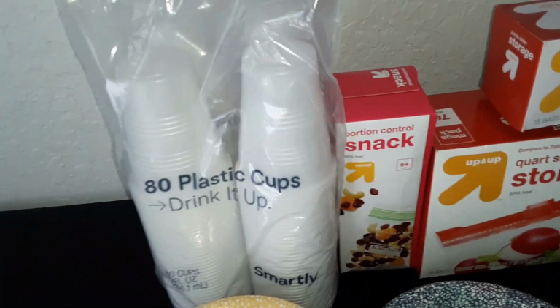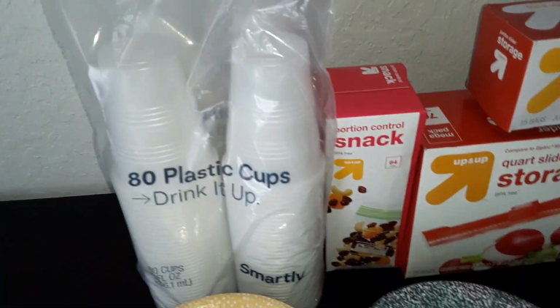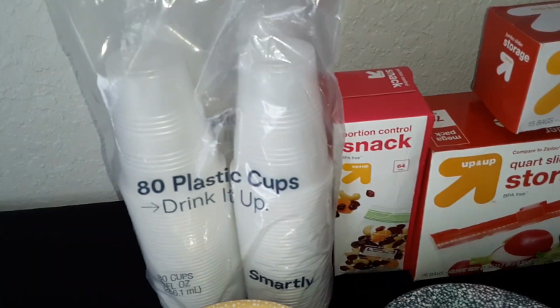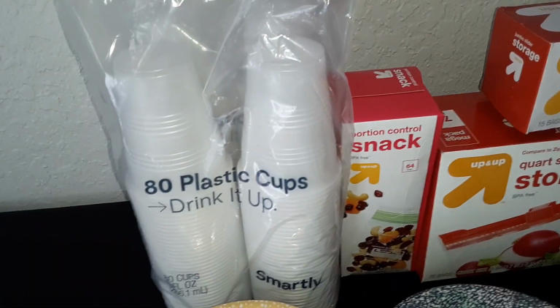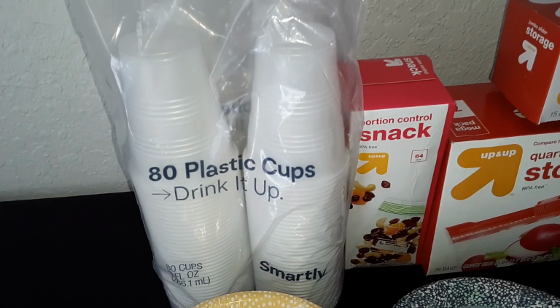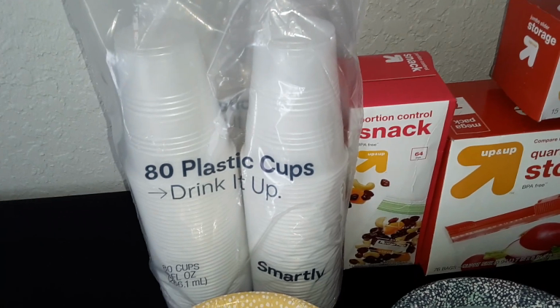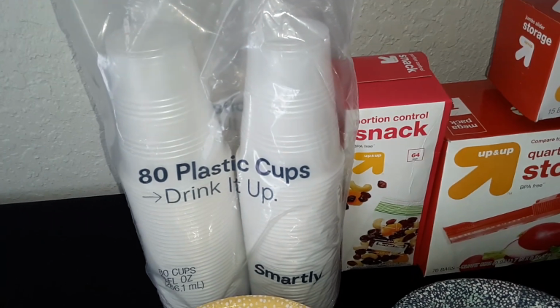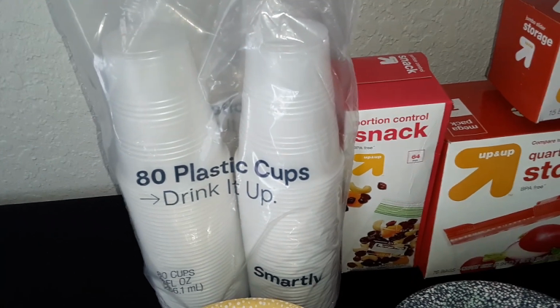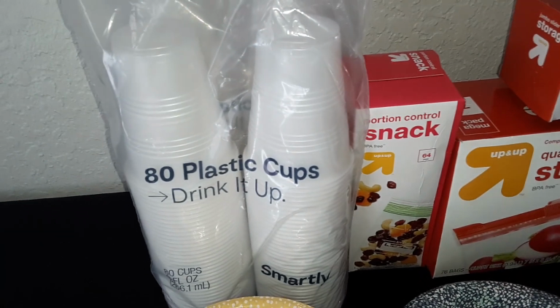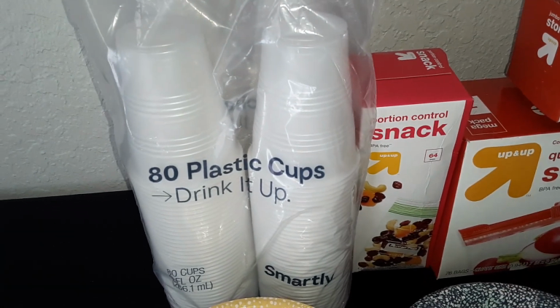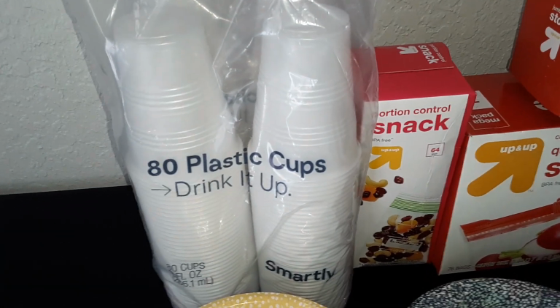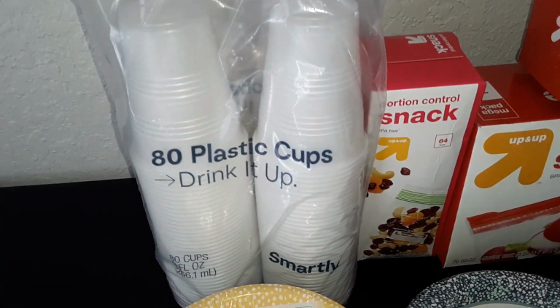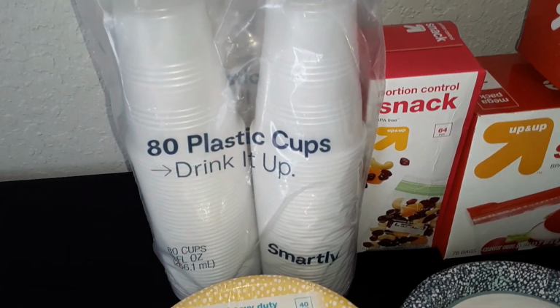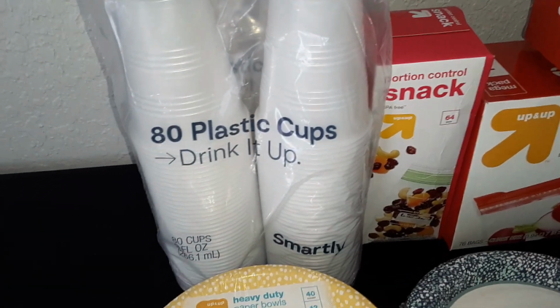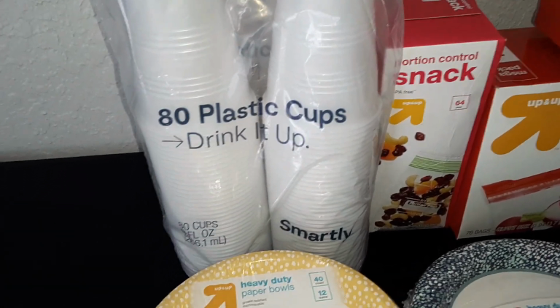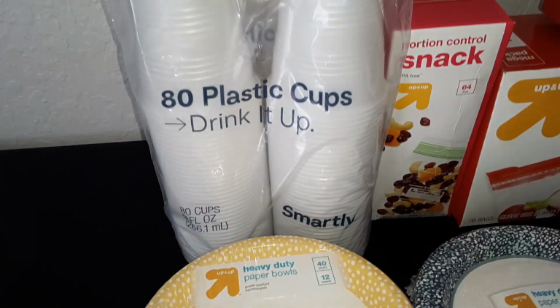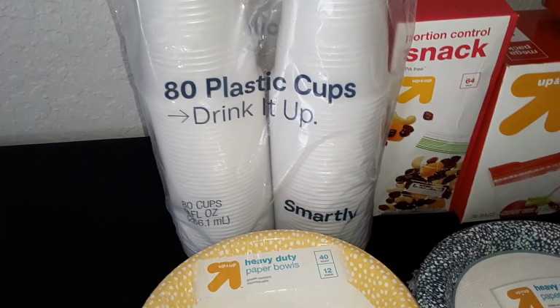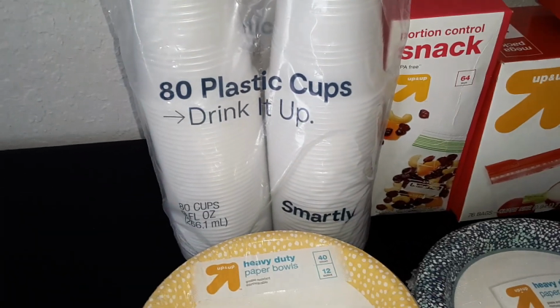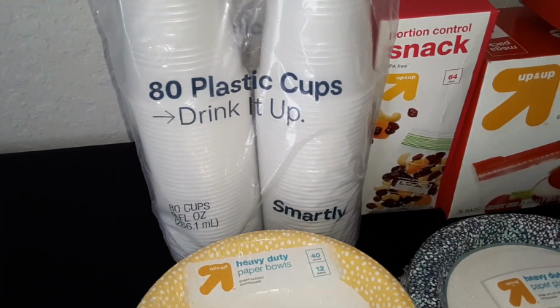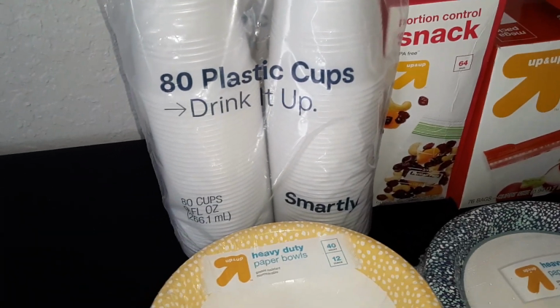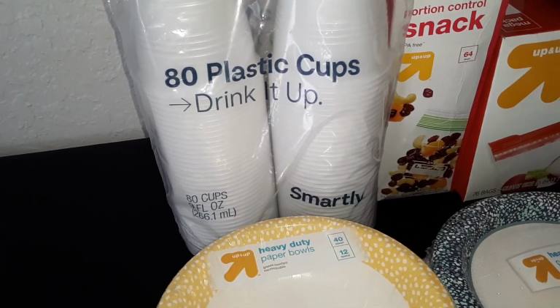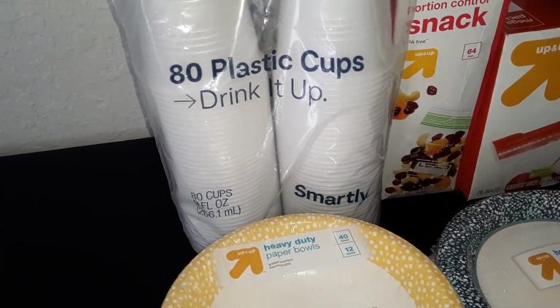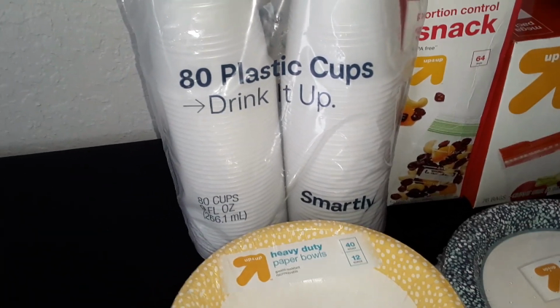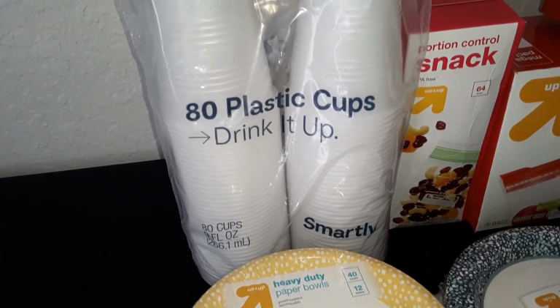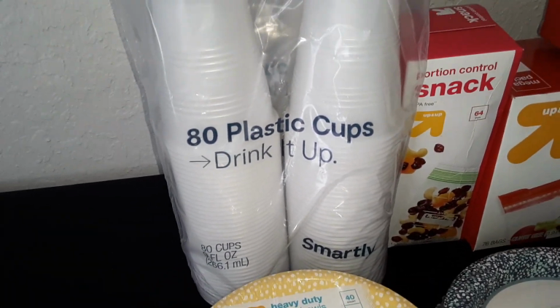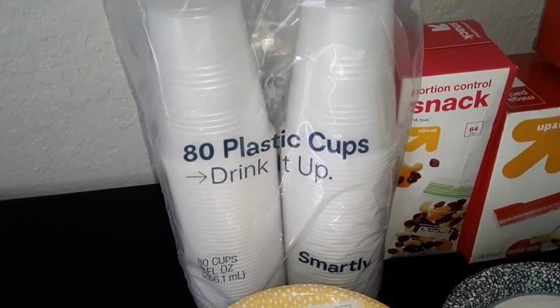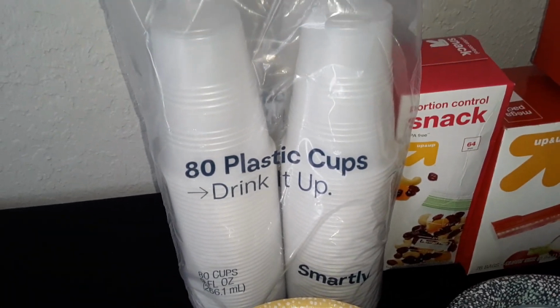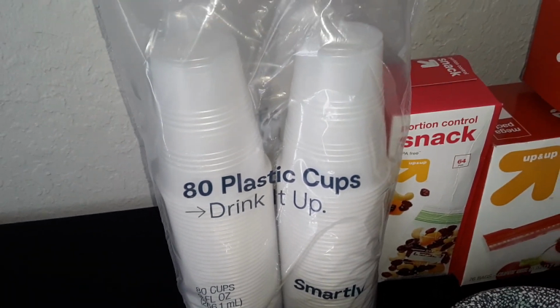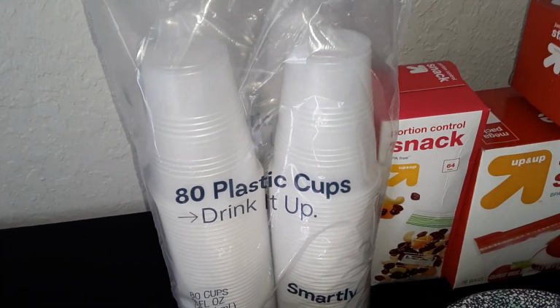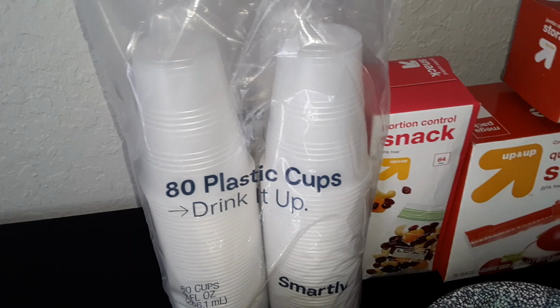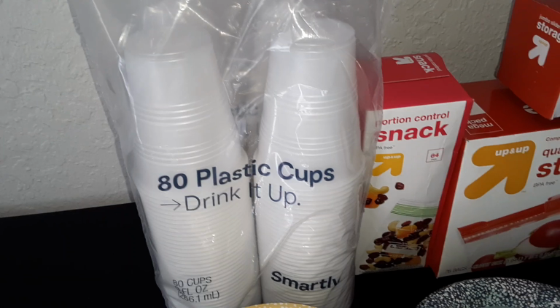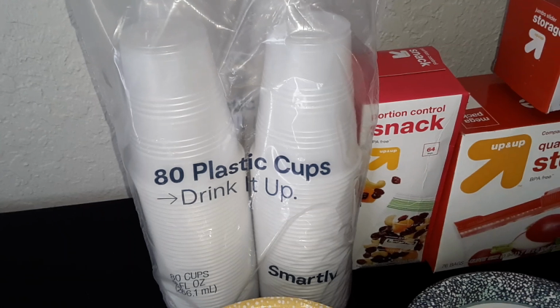We got two packs of the plastic cups from Smartly. These are the 9 ounce size and you get 80 in each pack.